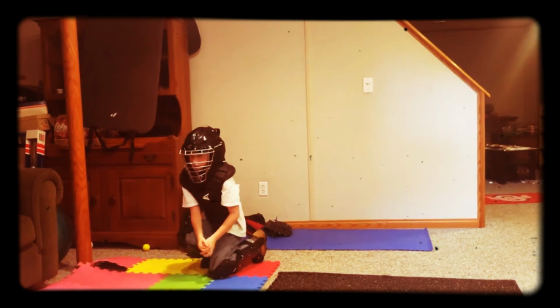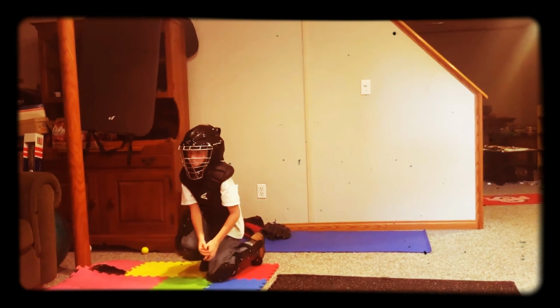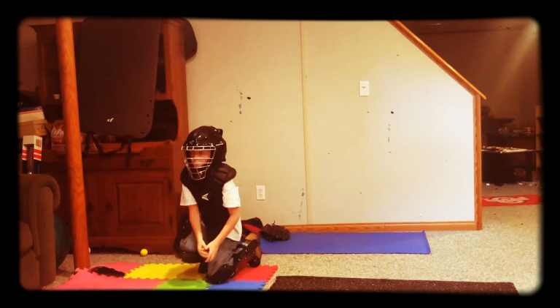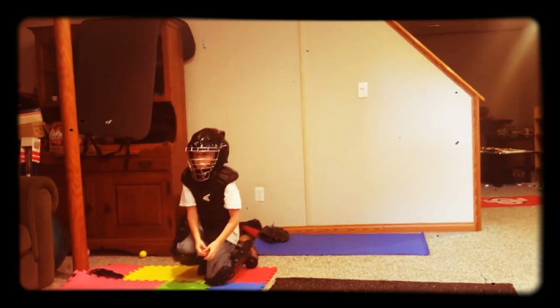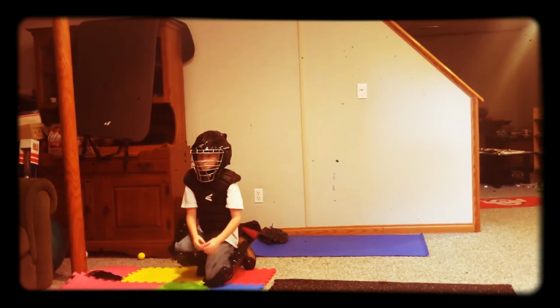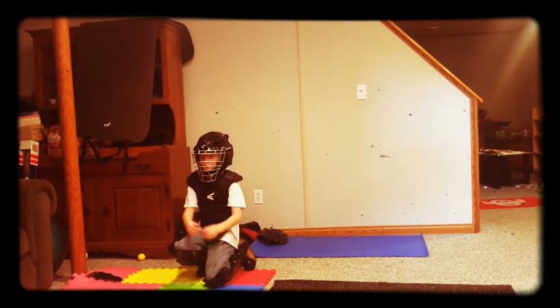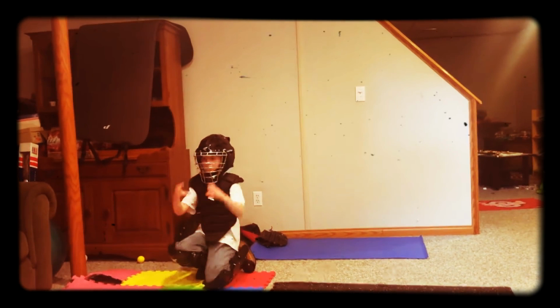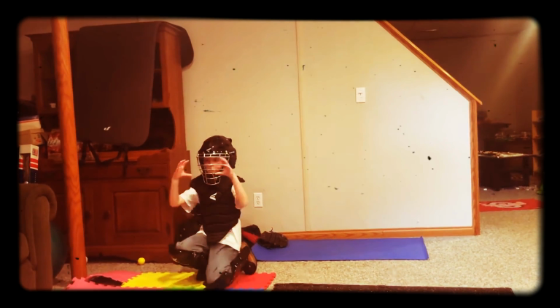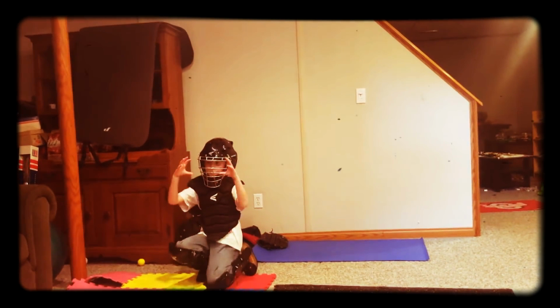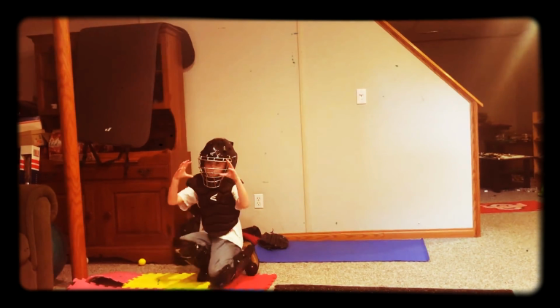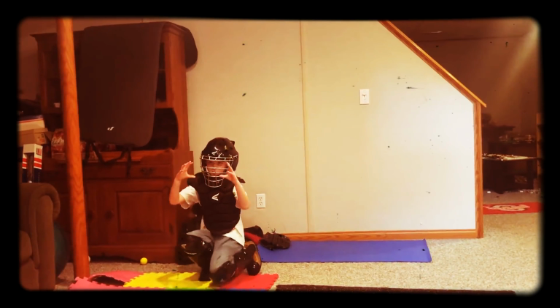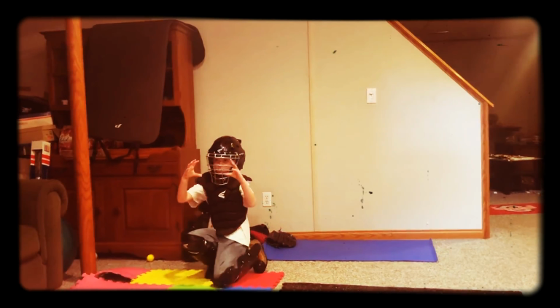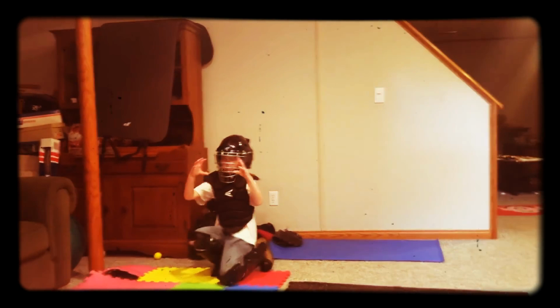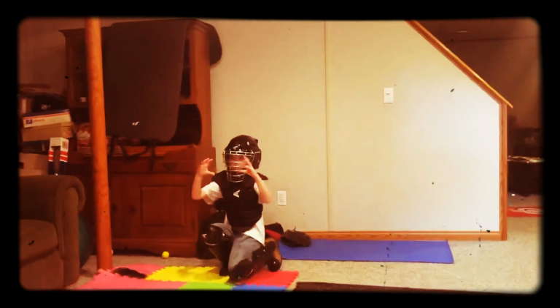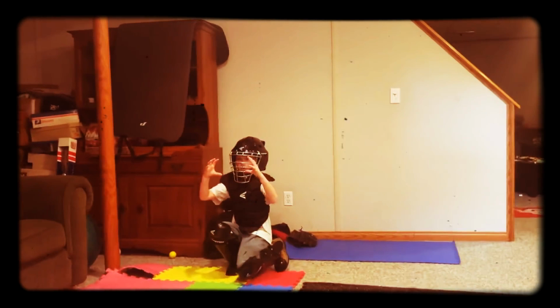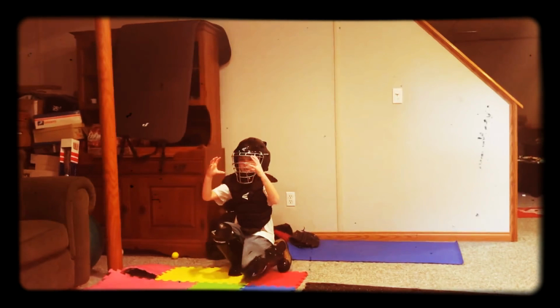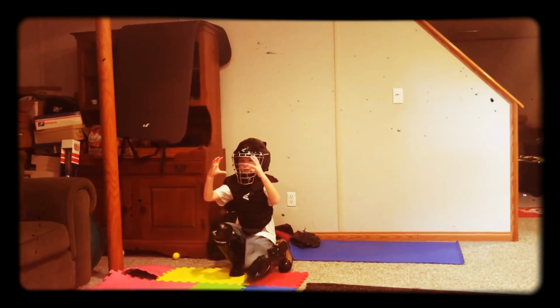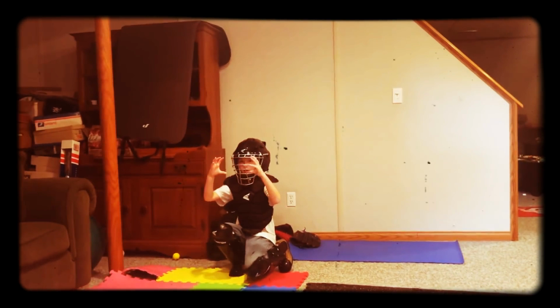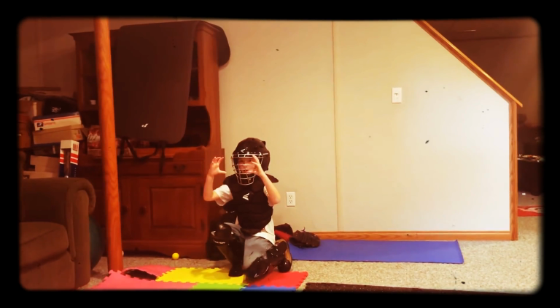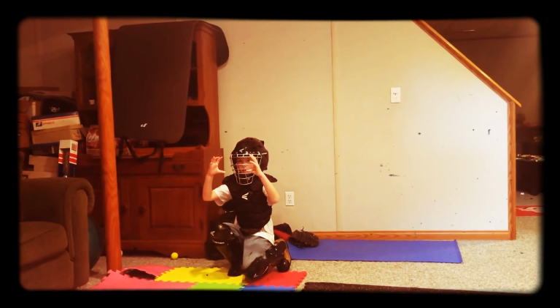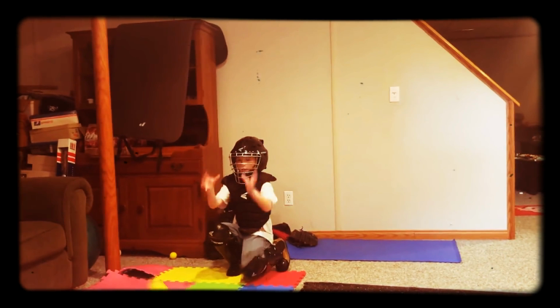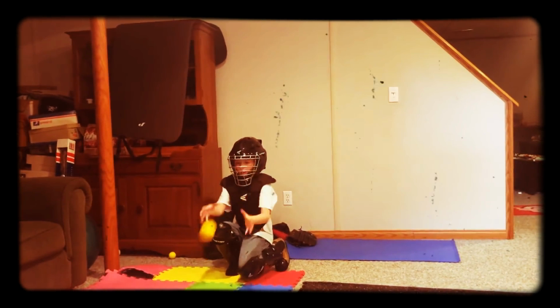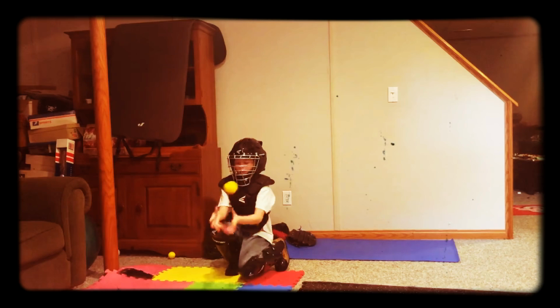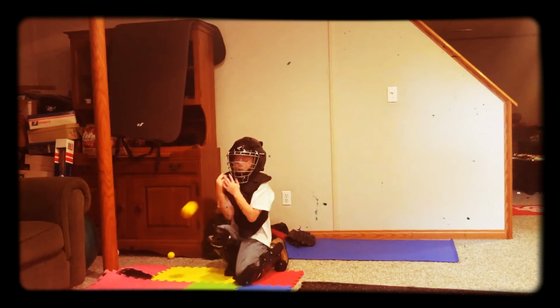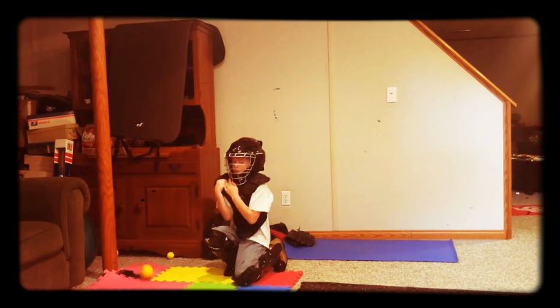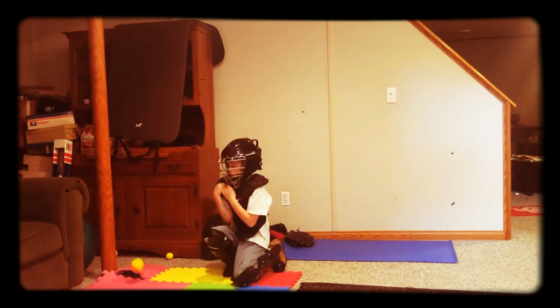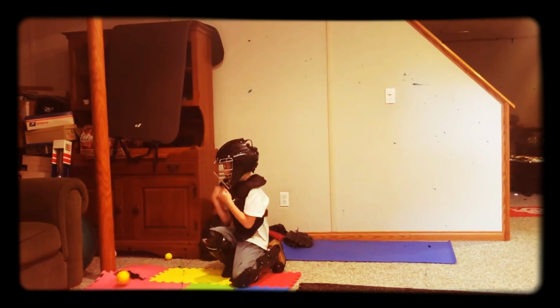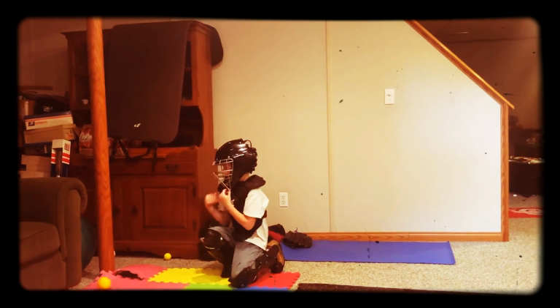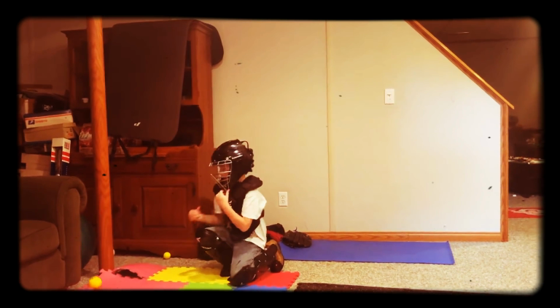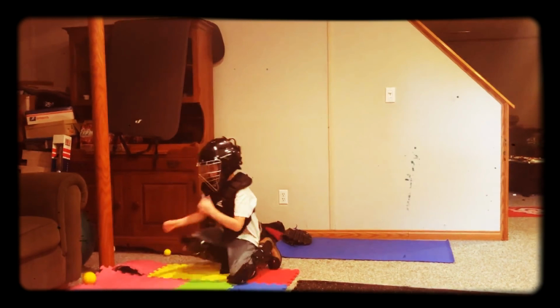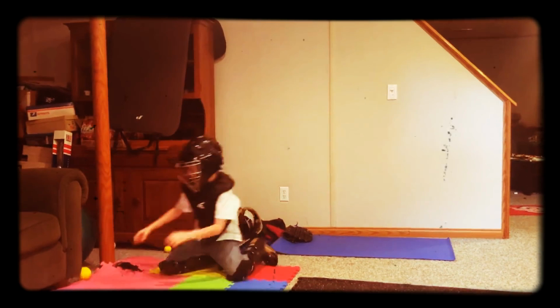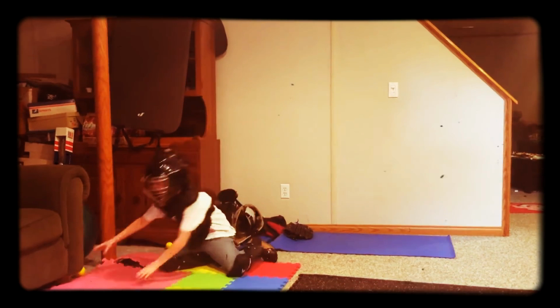All right. Try to block this one. Try to block it. All right. Catch in front of him.